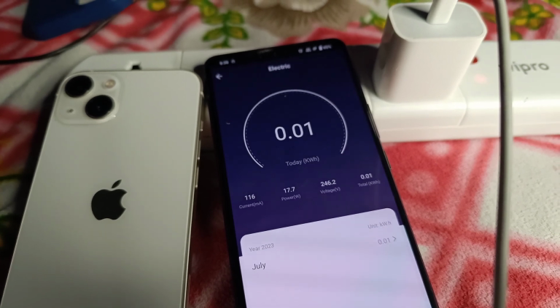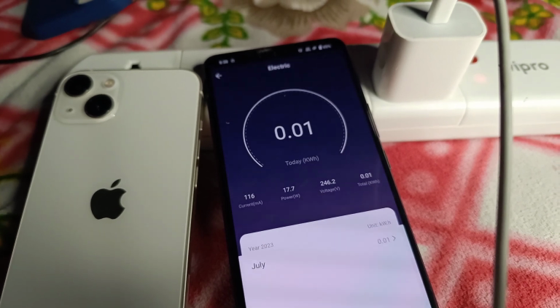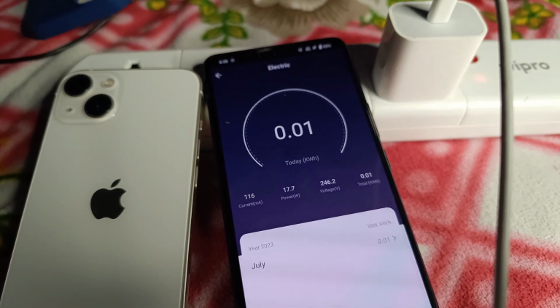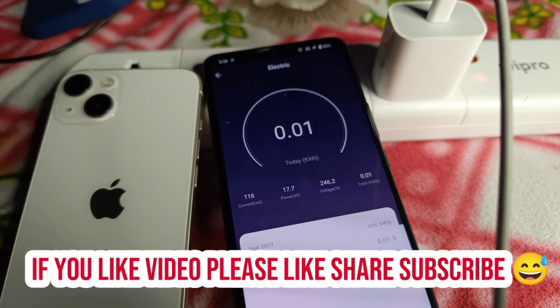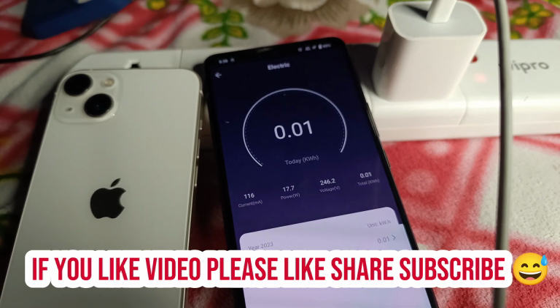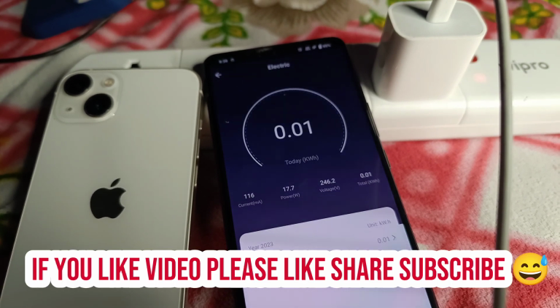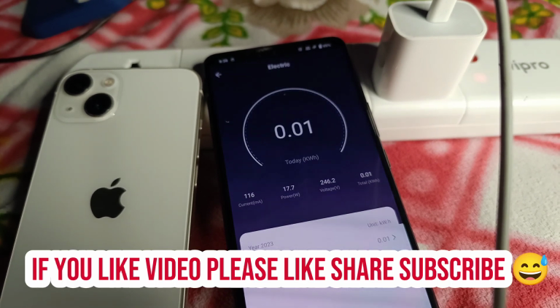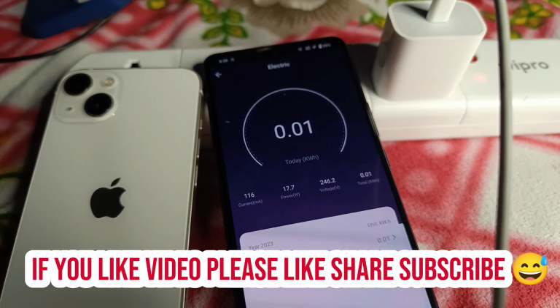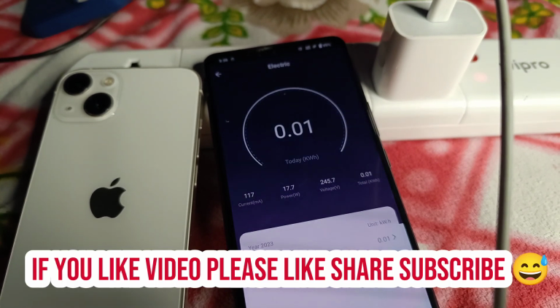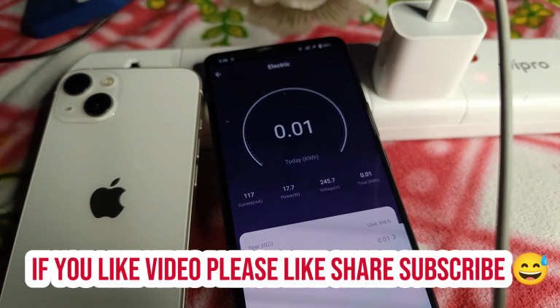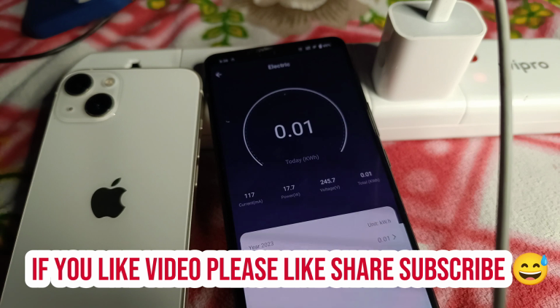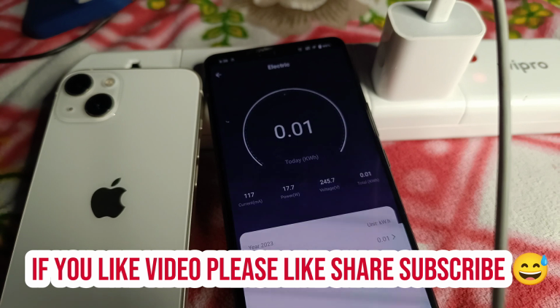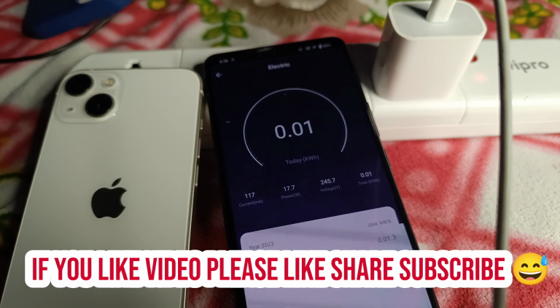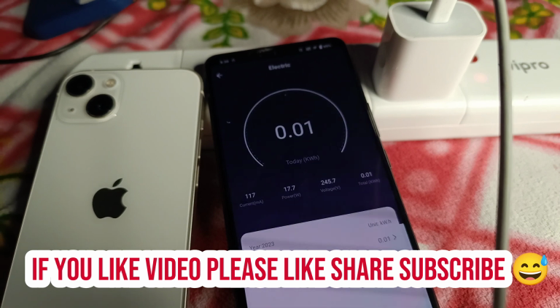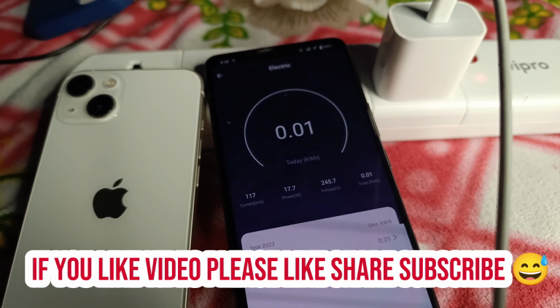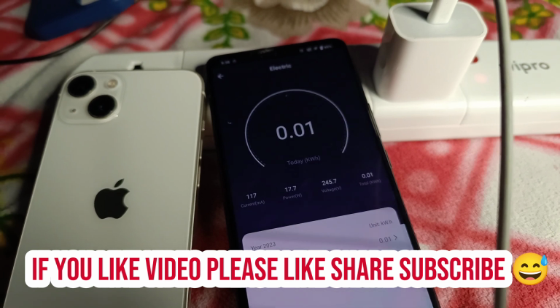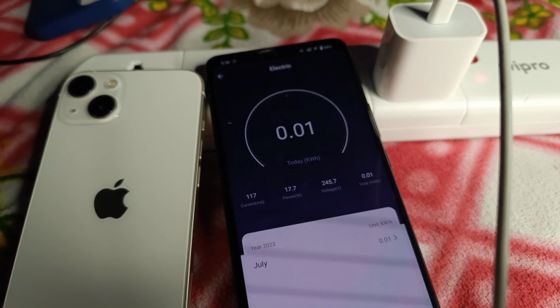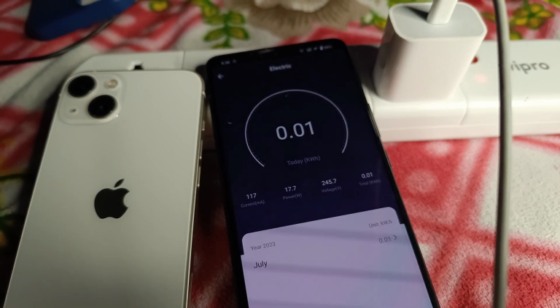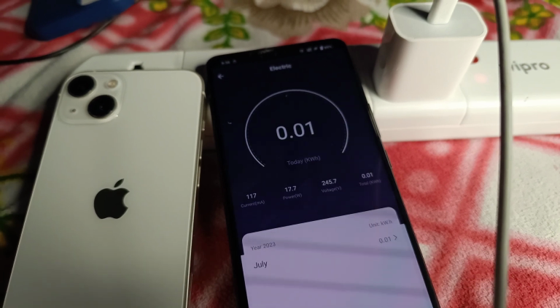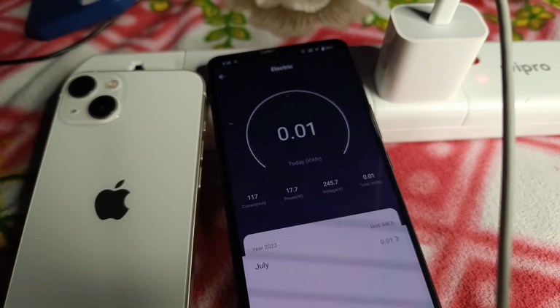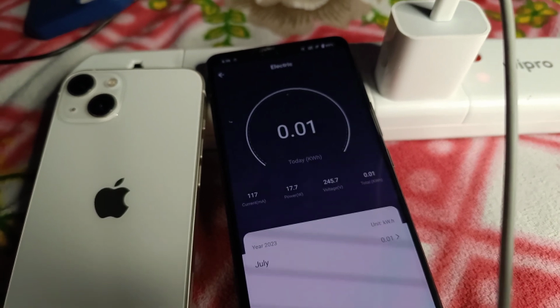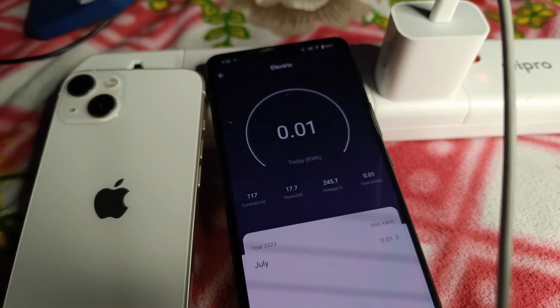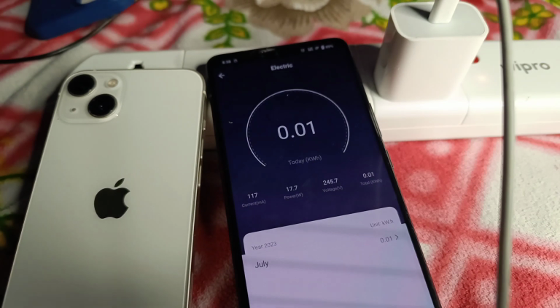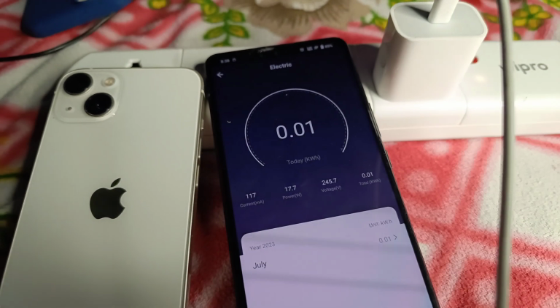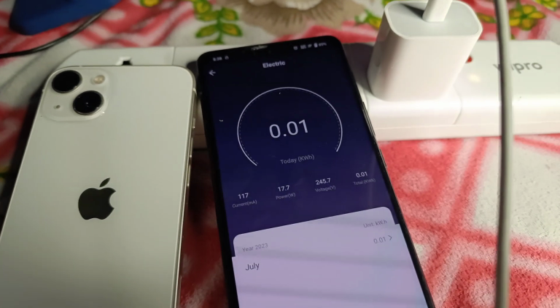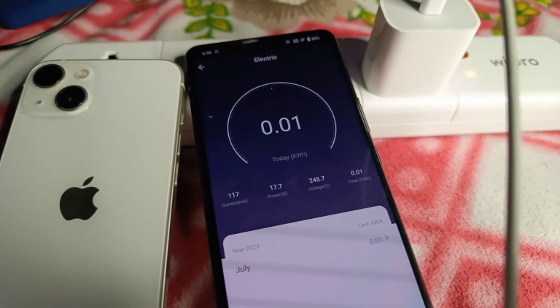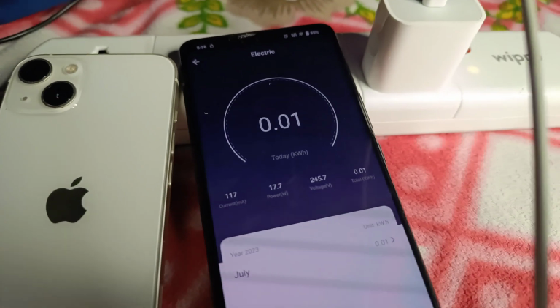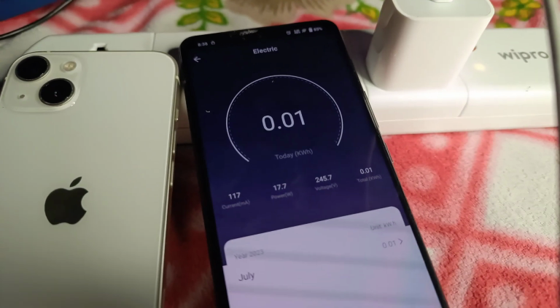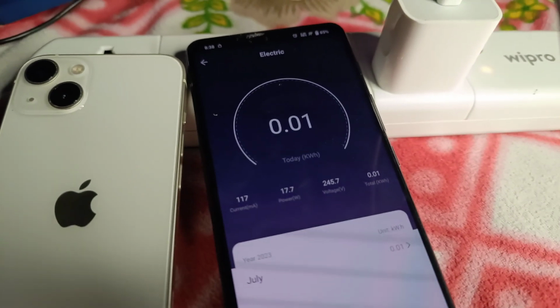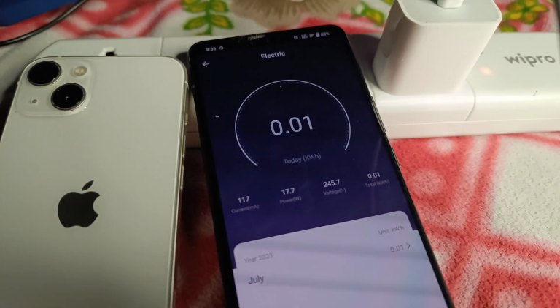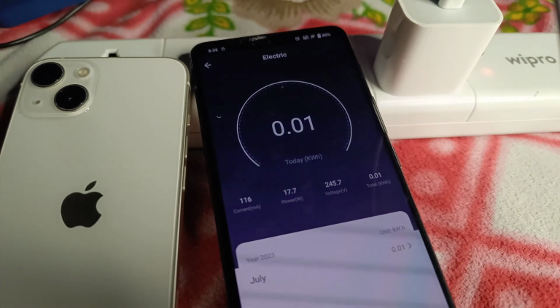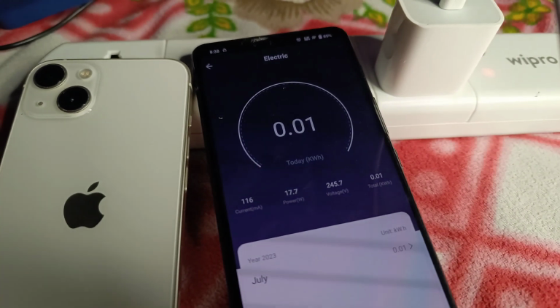Always charge your mobile in between 20% to 80% at room temperature for better battery life.